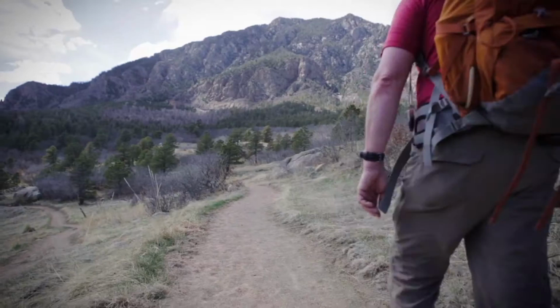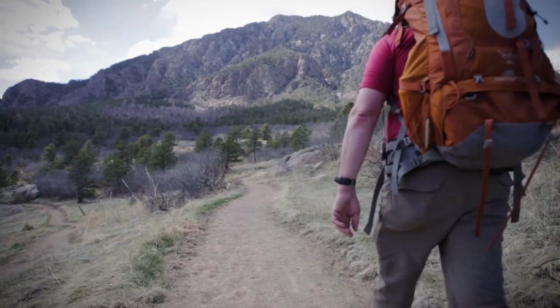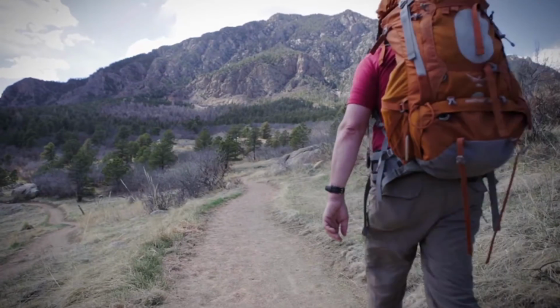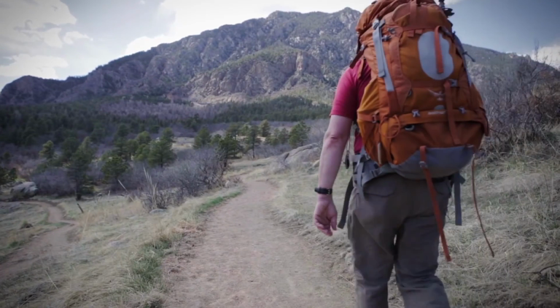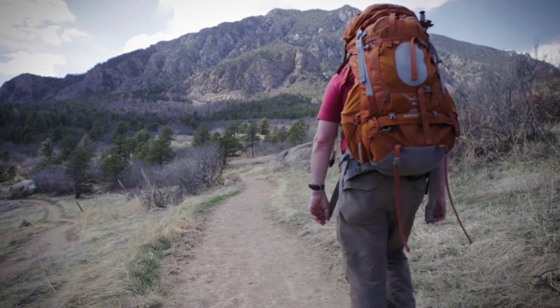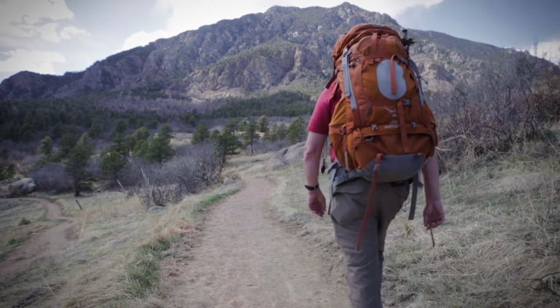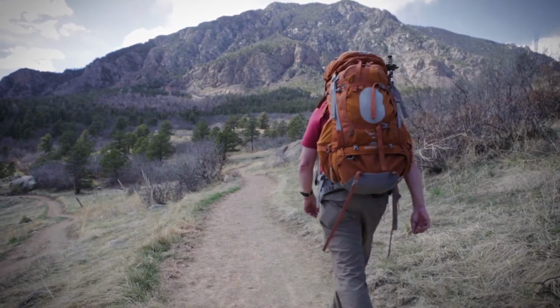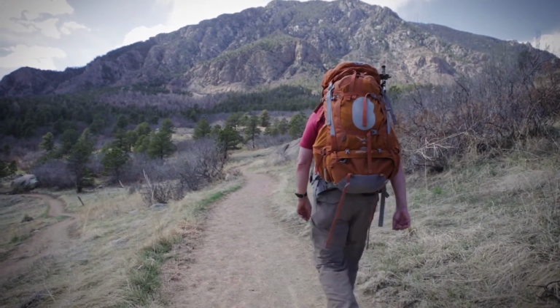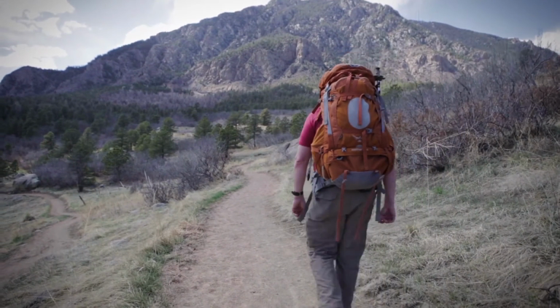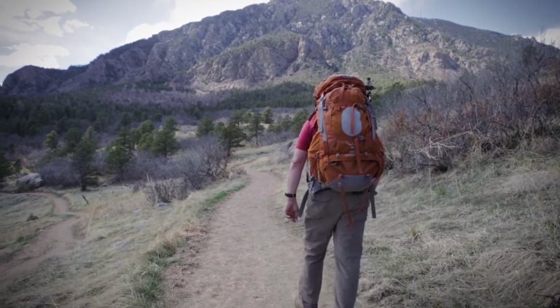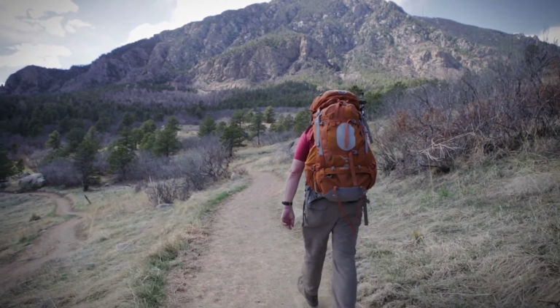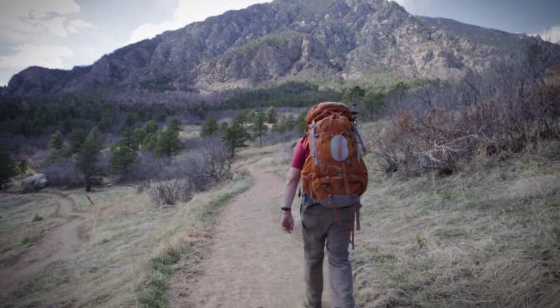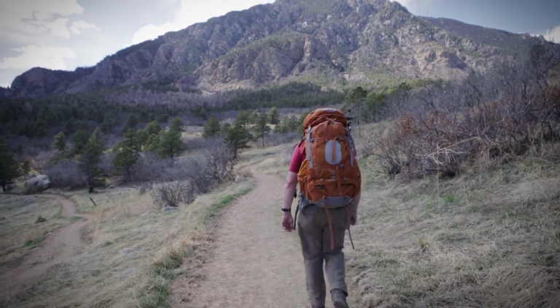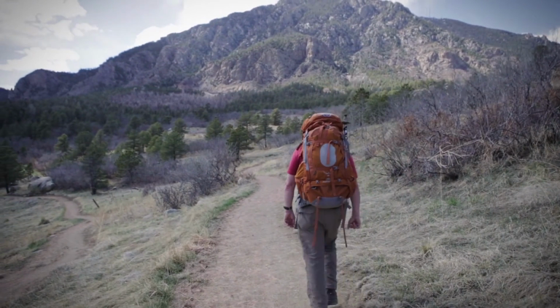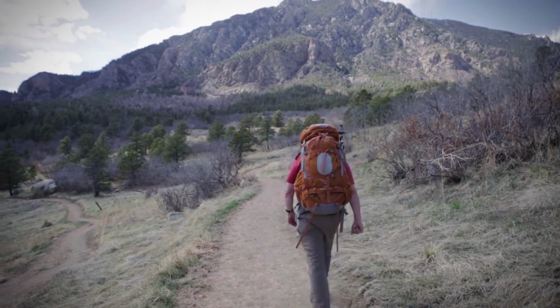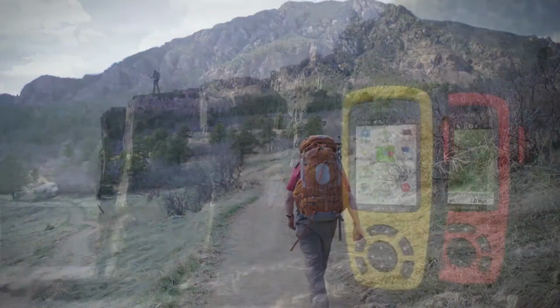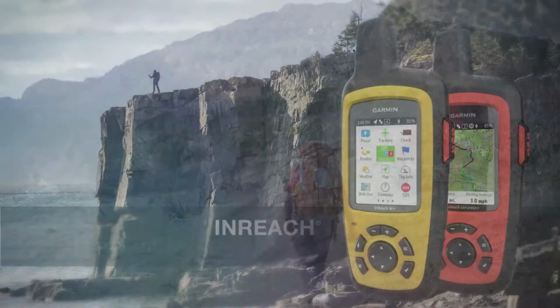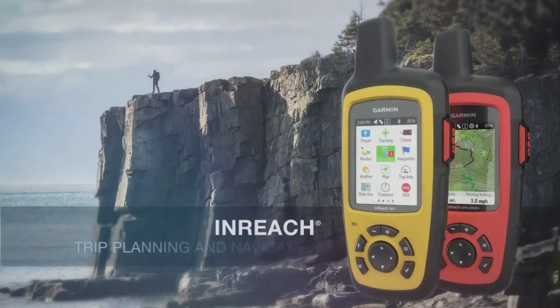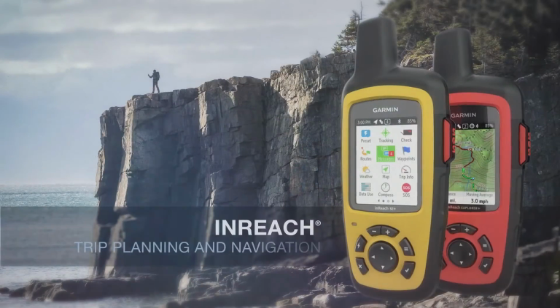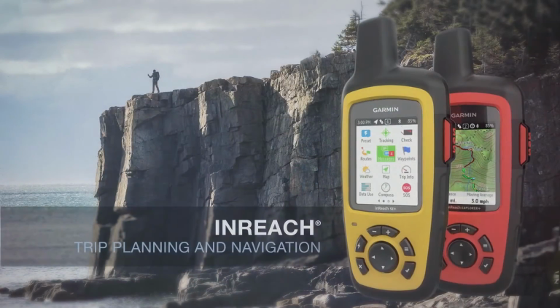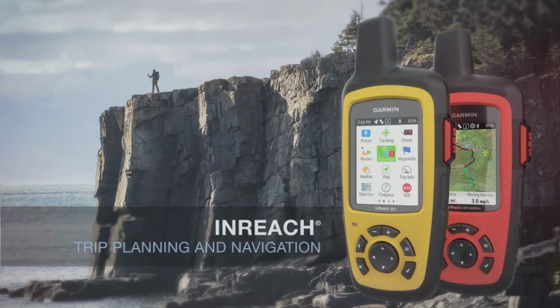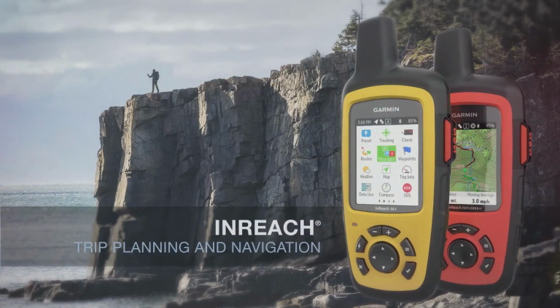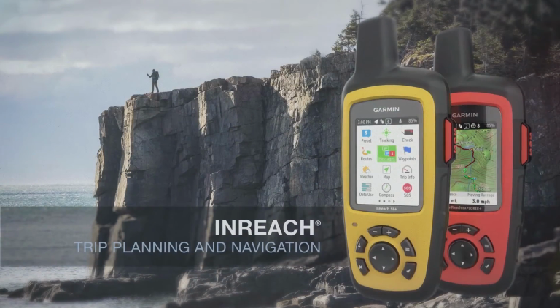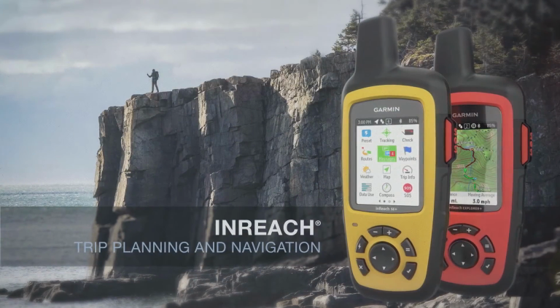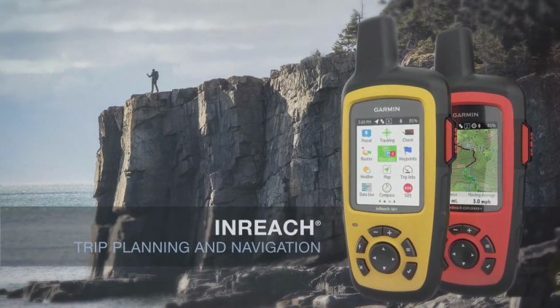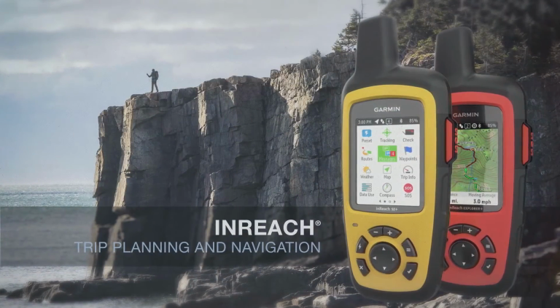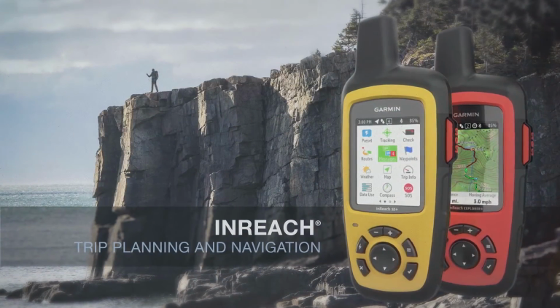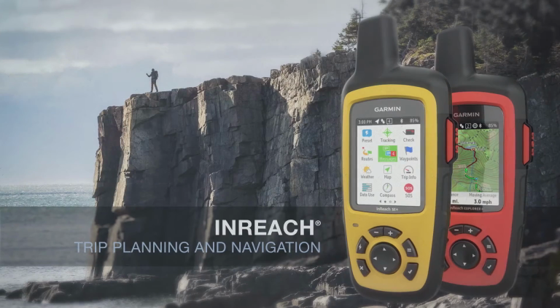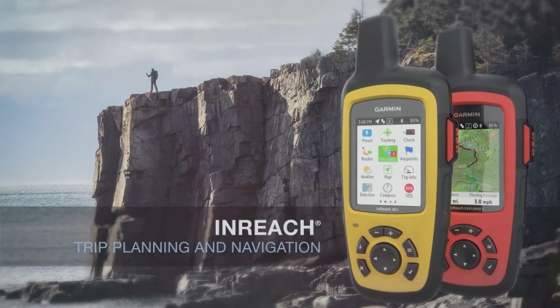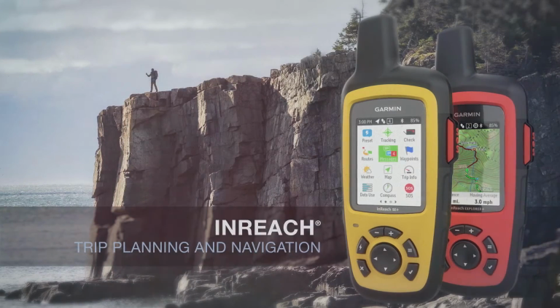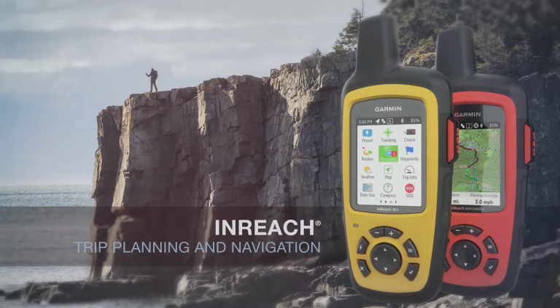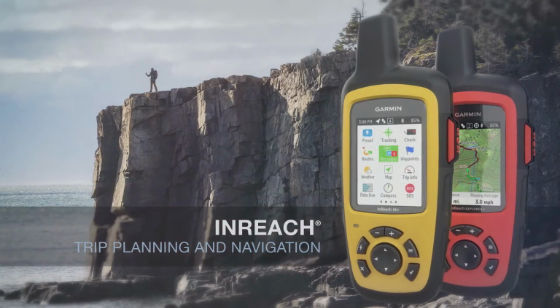In this video, you will learn how to plan a trip using the InReach Explore portal at inreach.garmin.com.